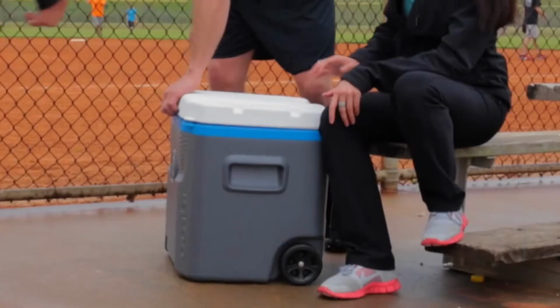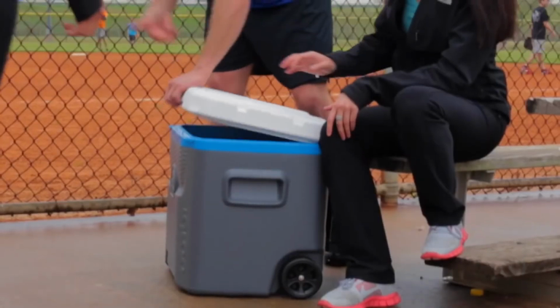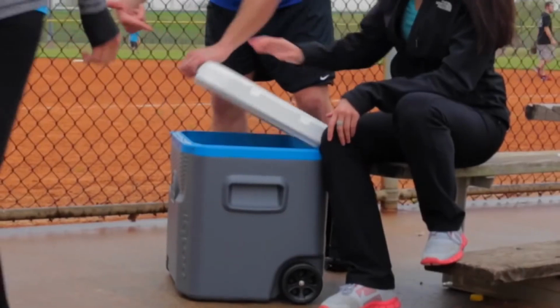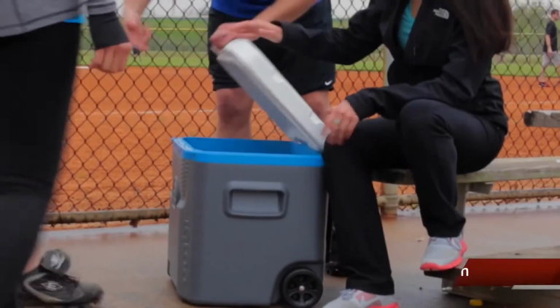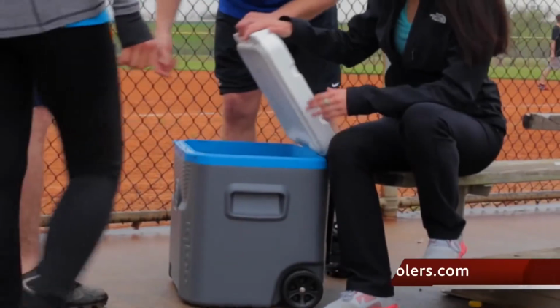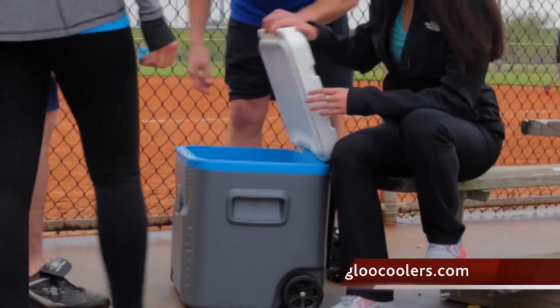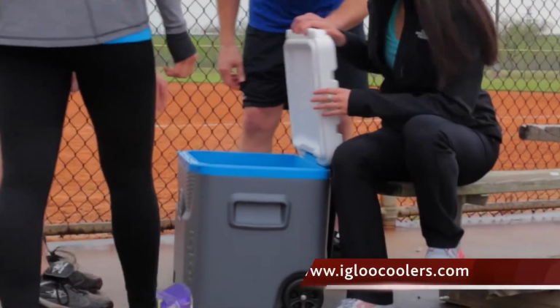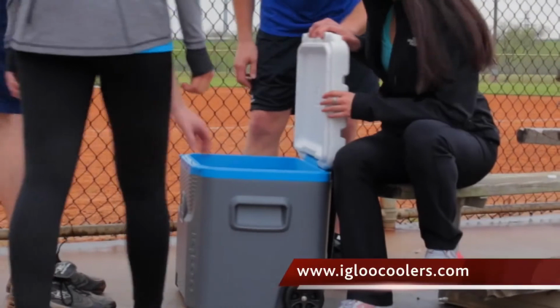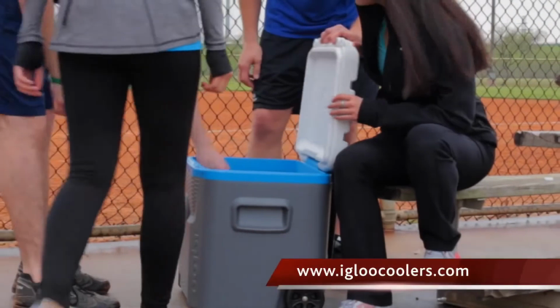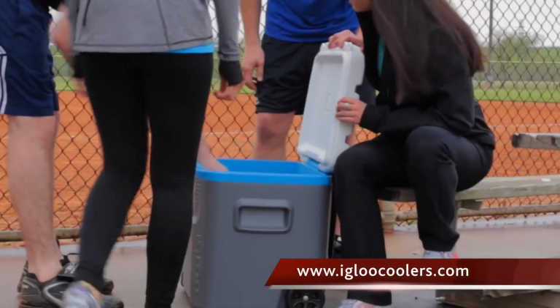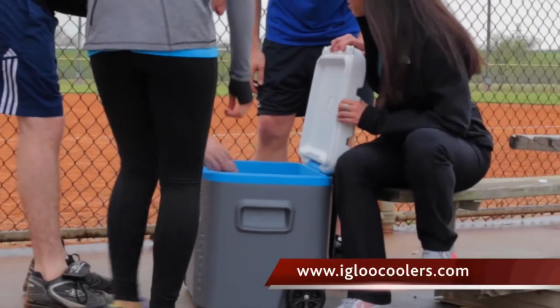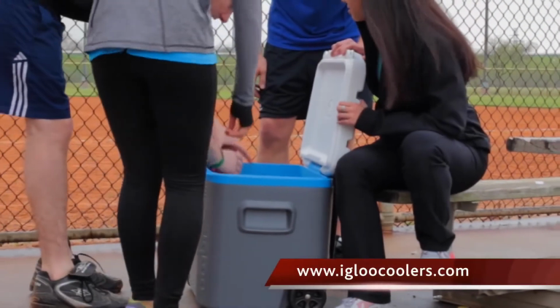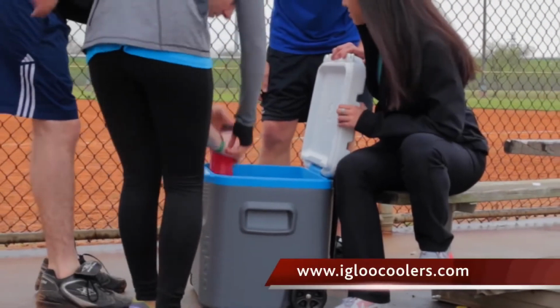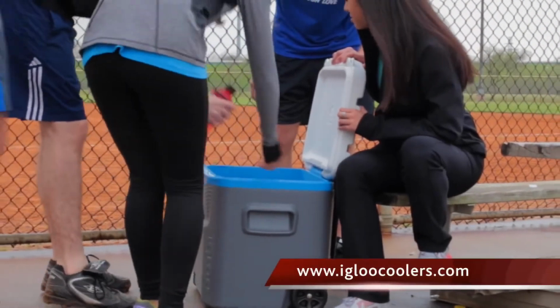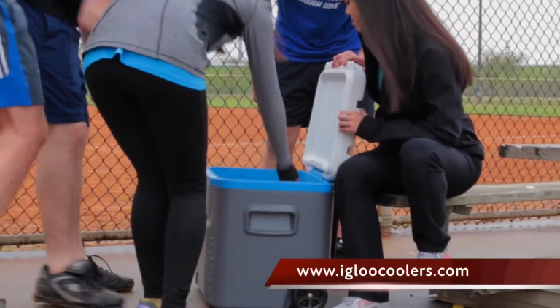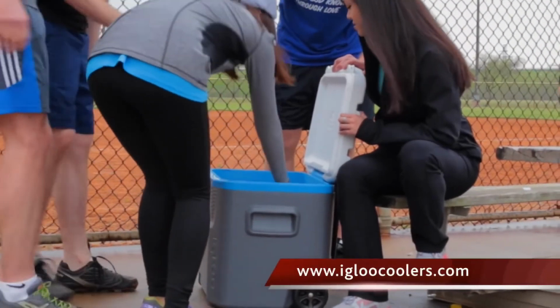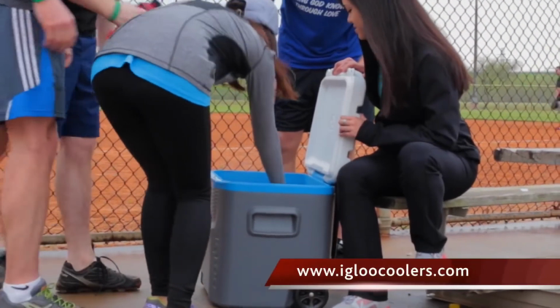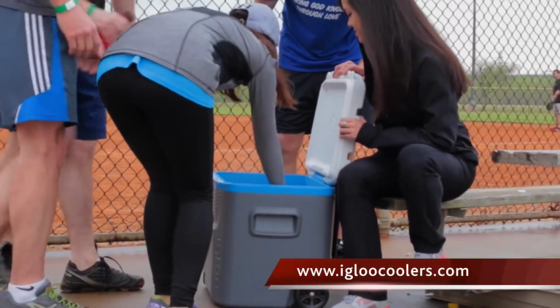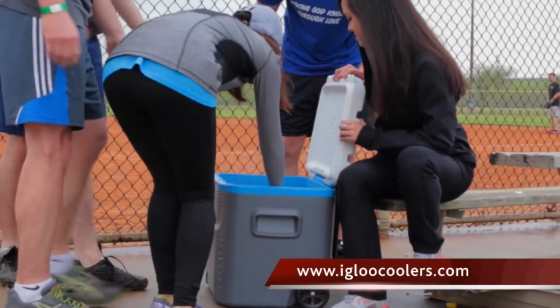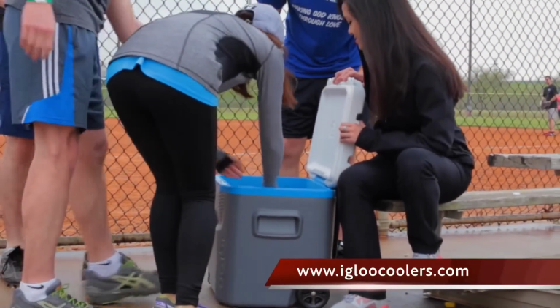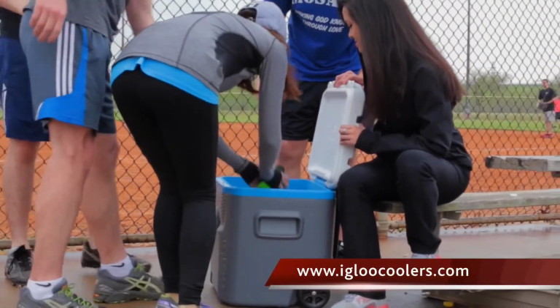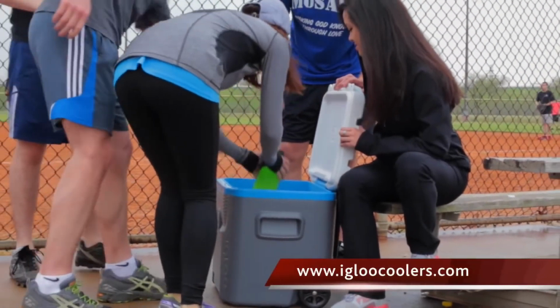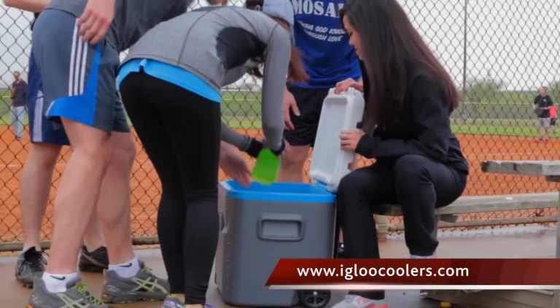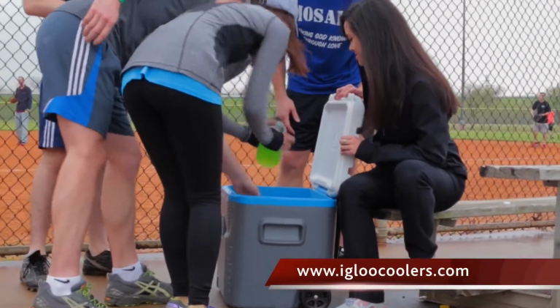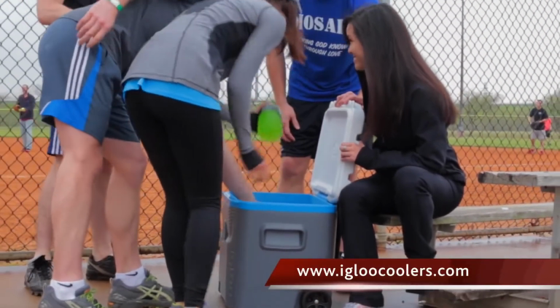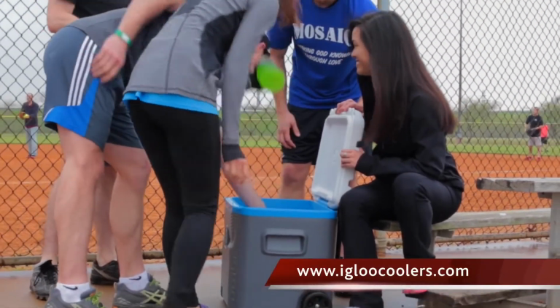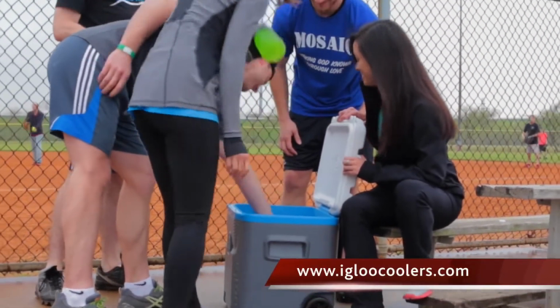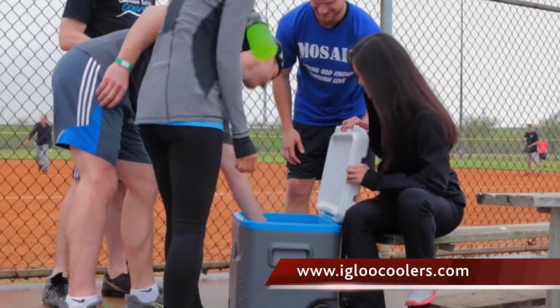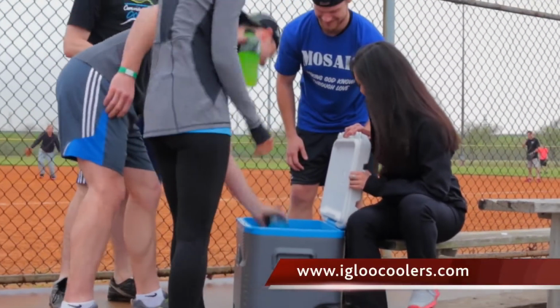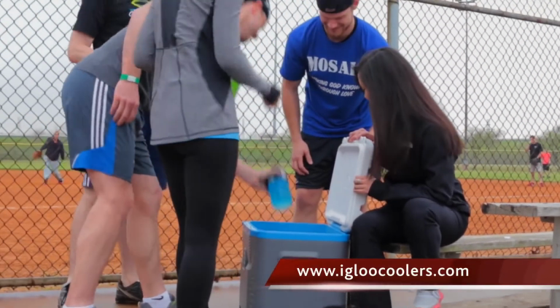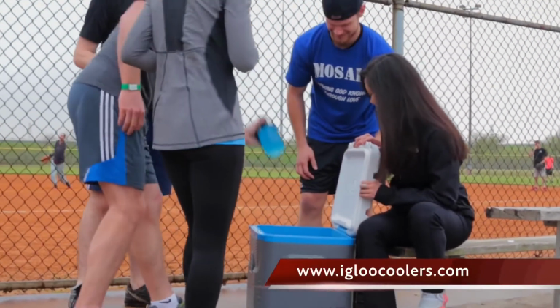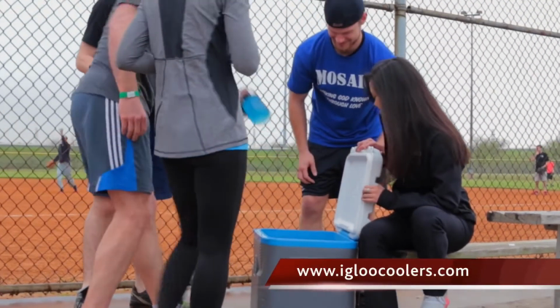Go to www.iglucoolers.com to learn more about this and other new Igloo products.